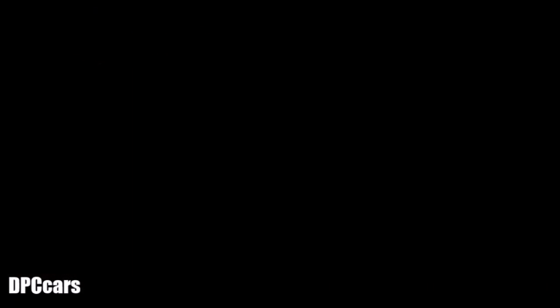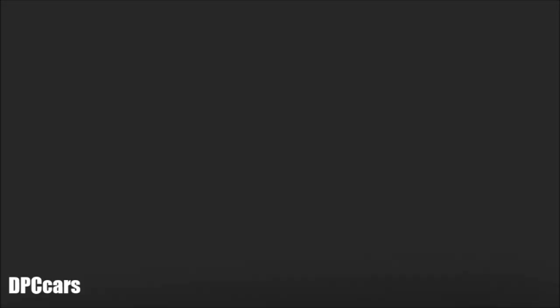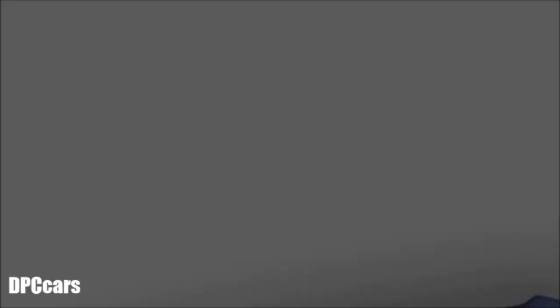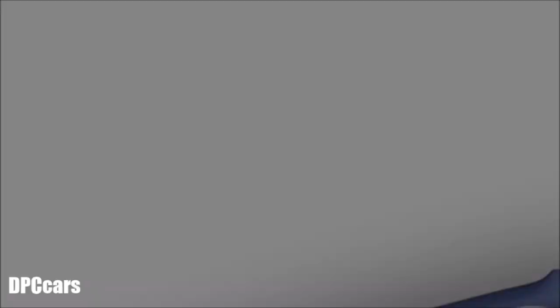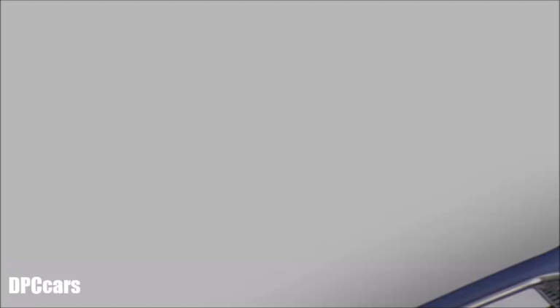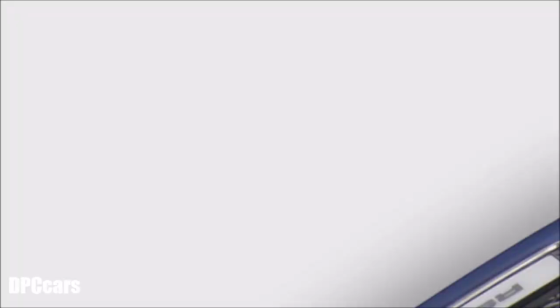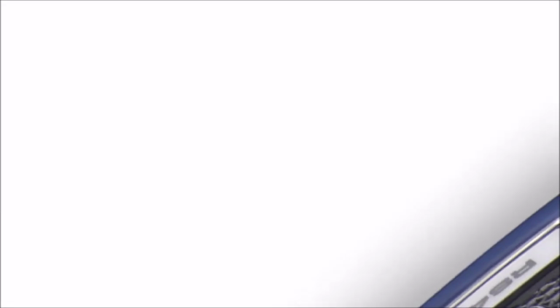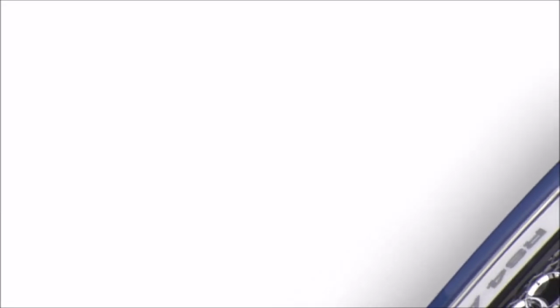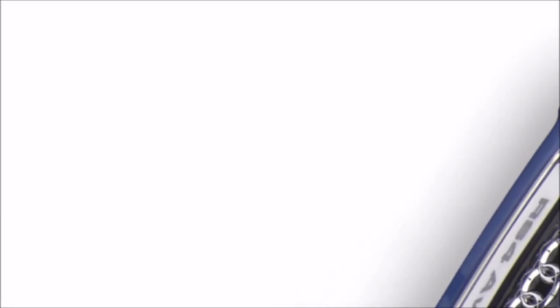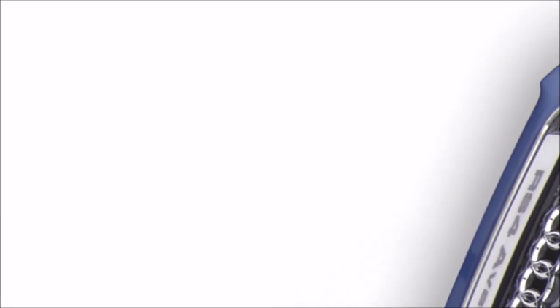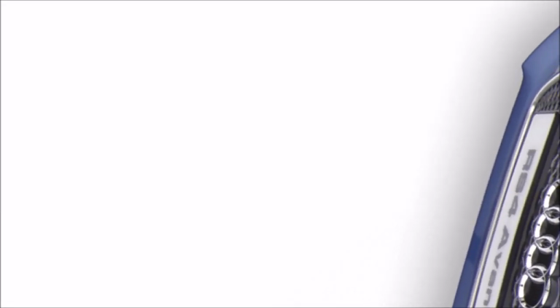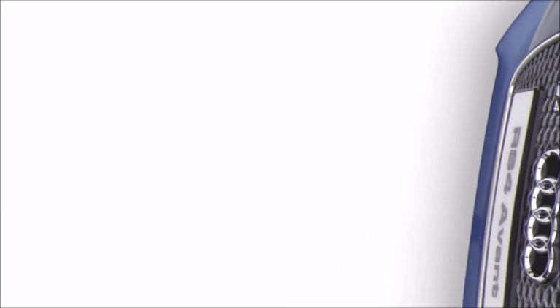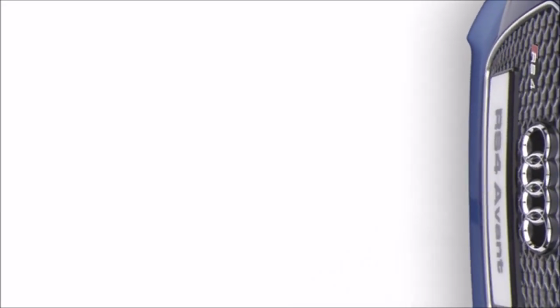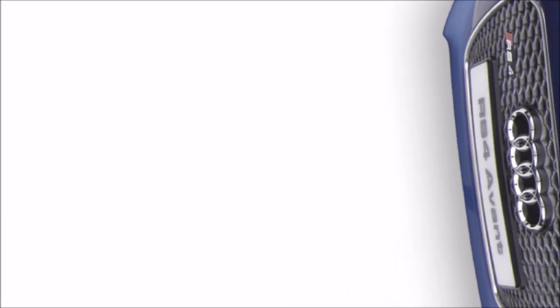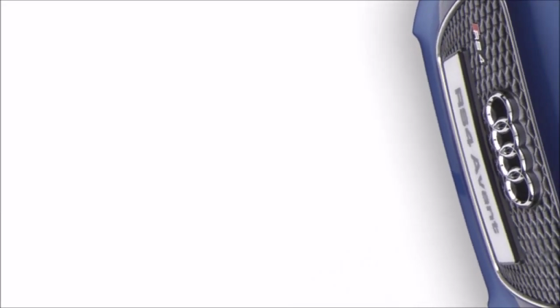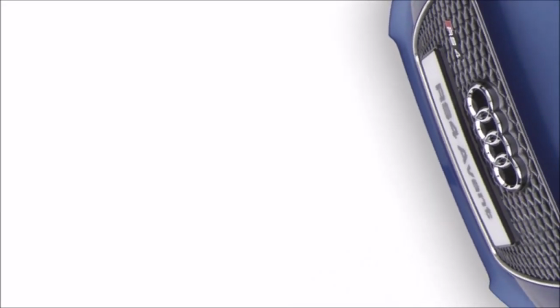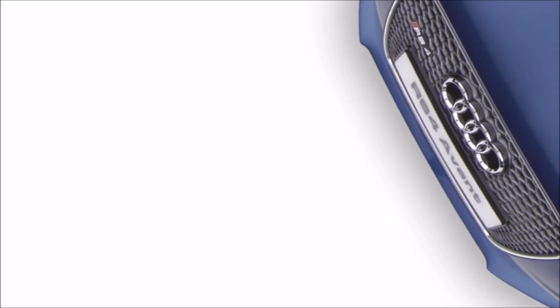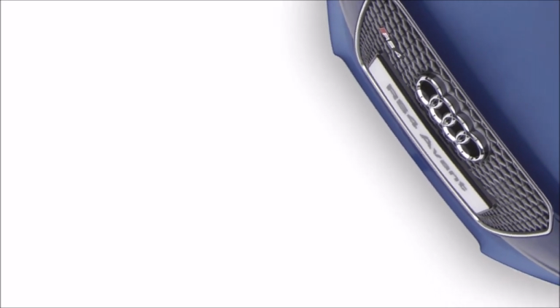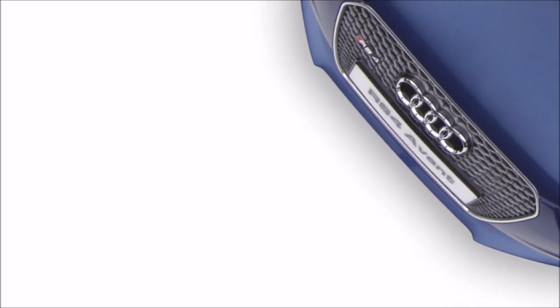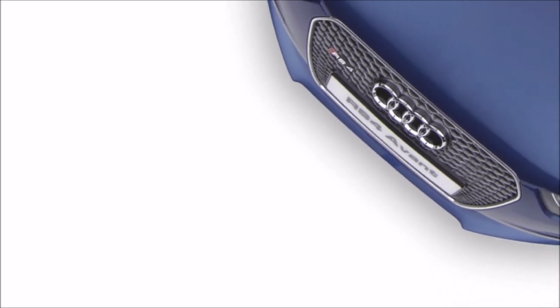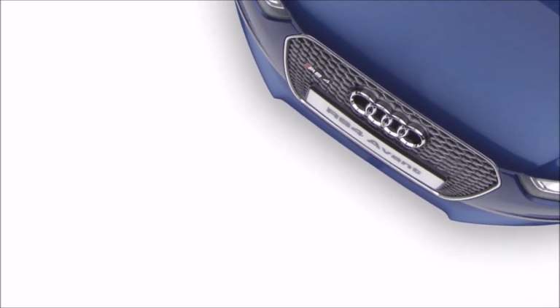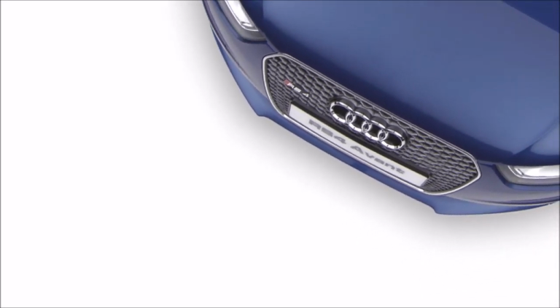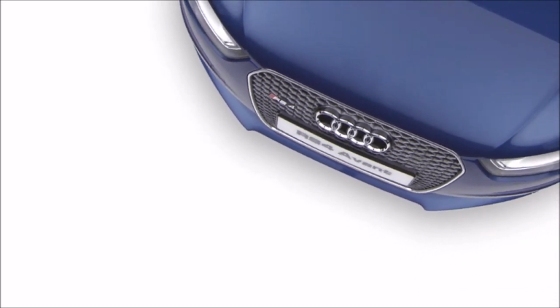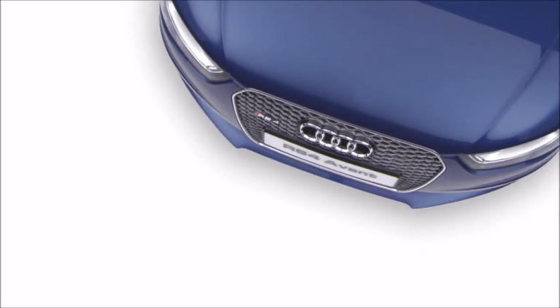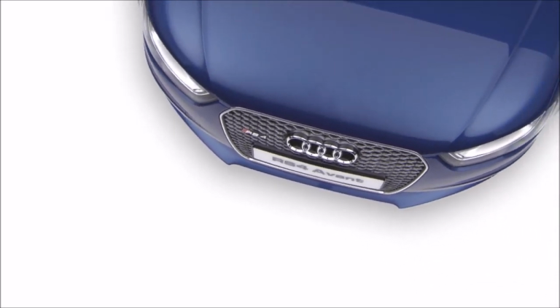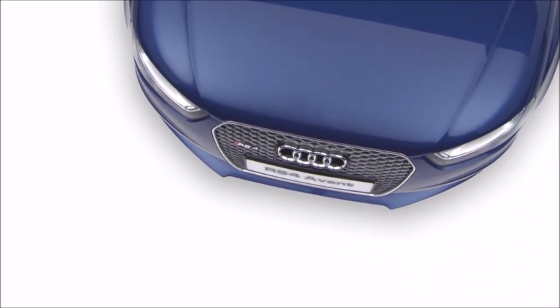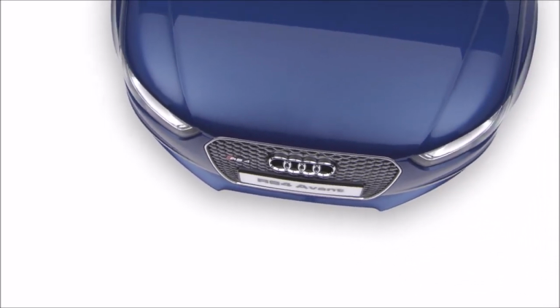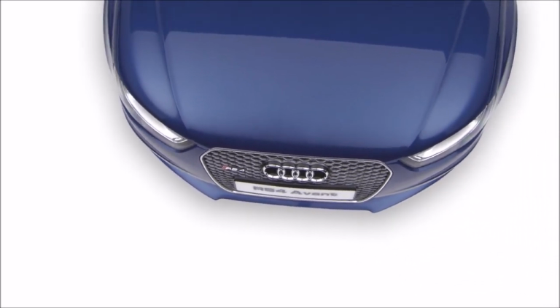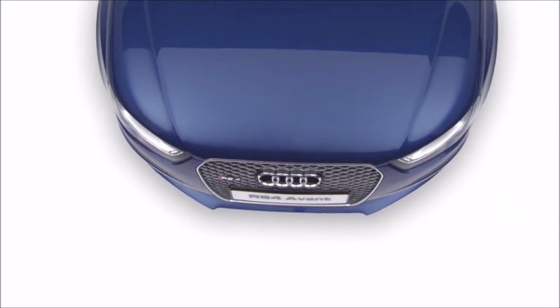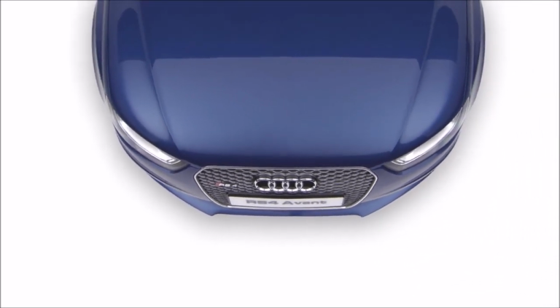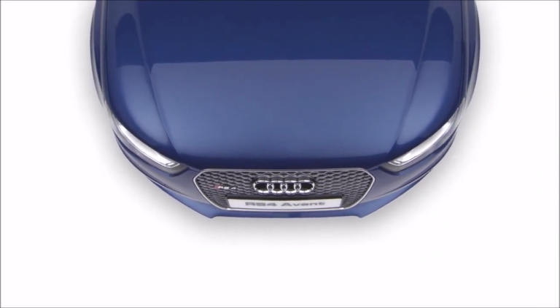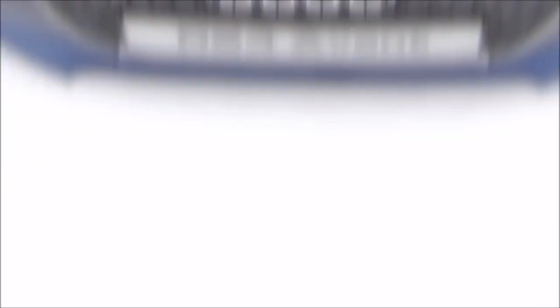The Audi RS4 Avant — the epitome of Vorsprung durch Technik.